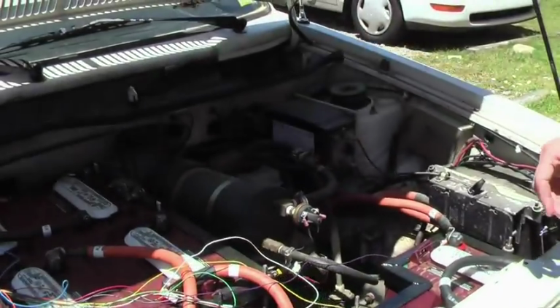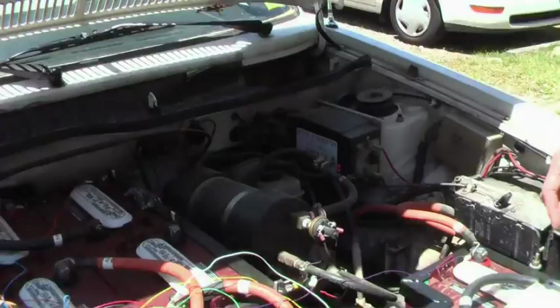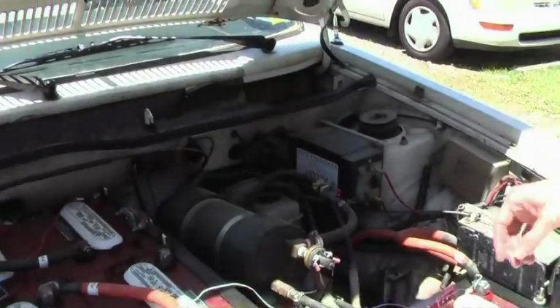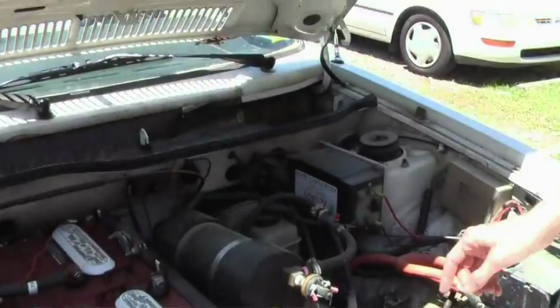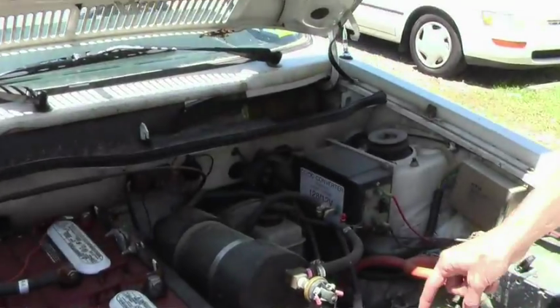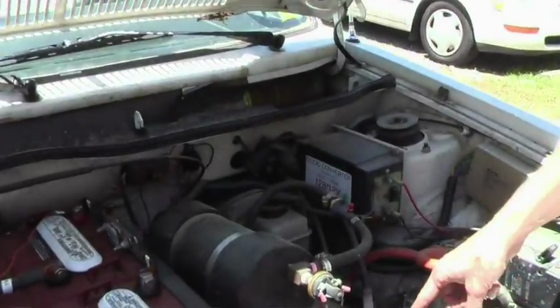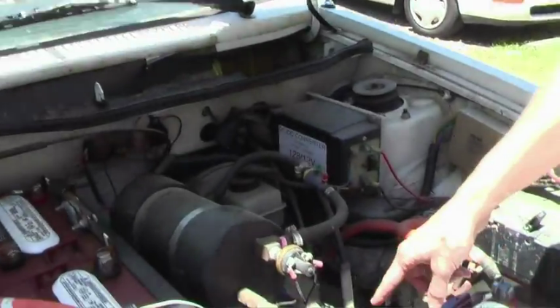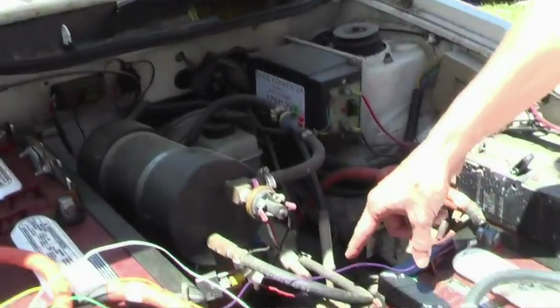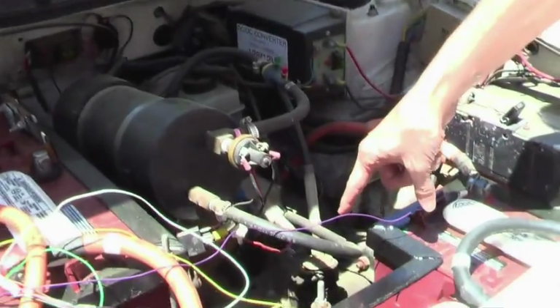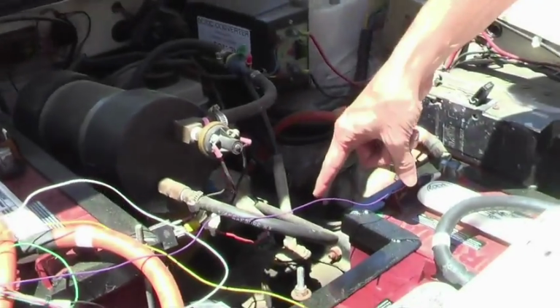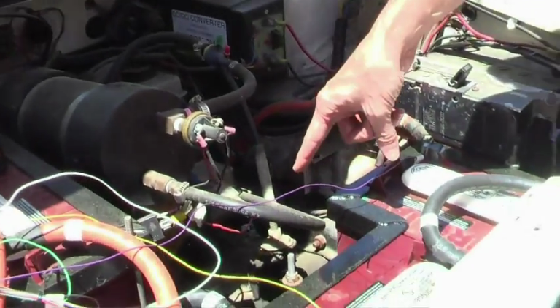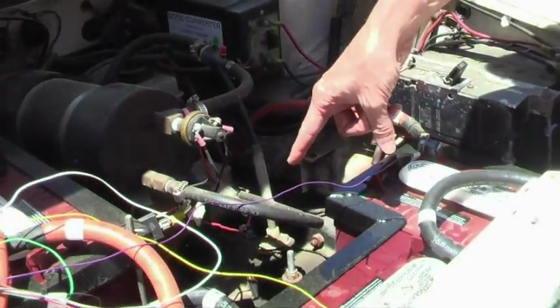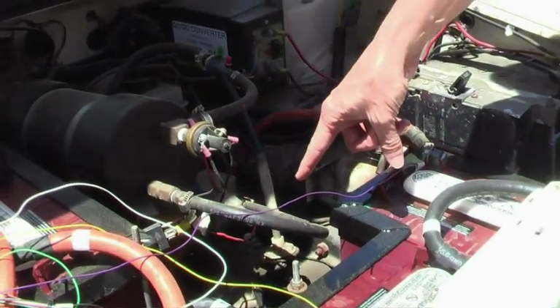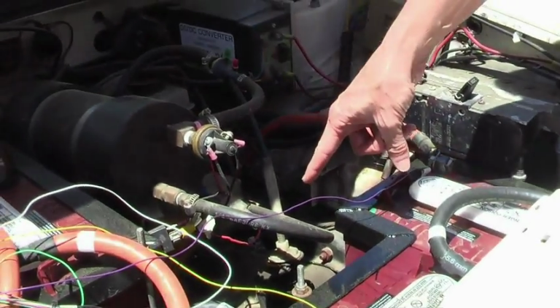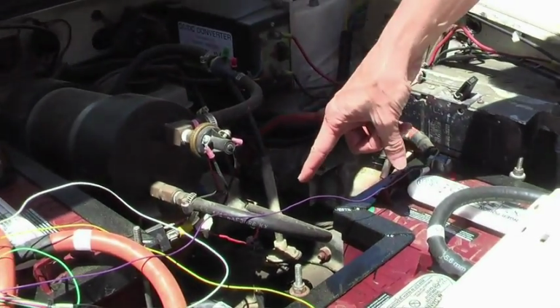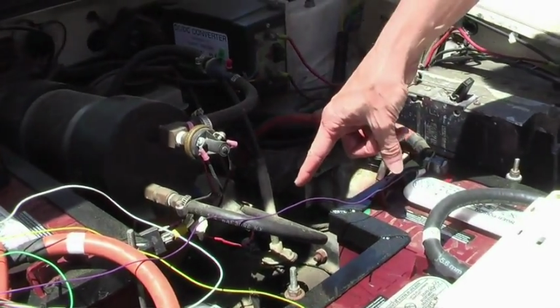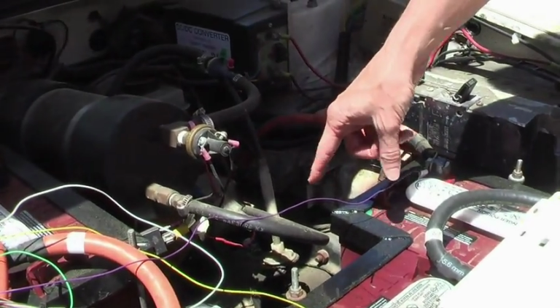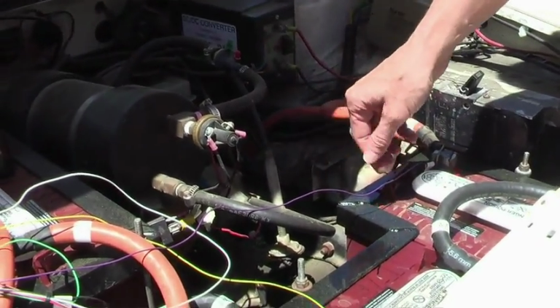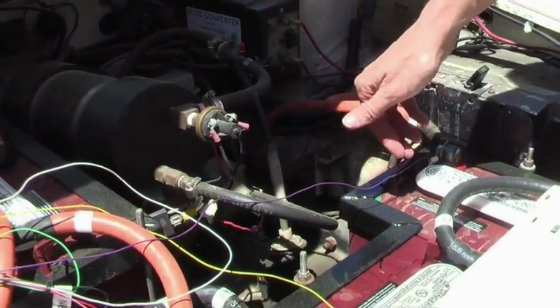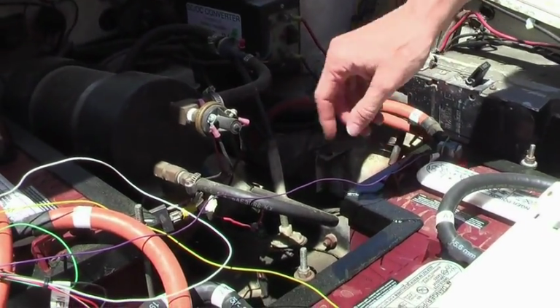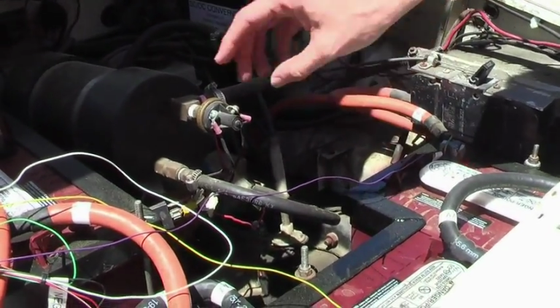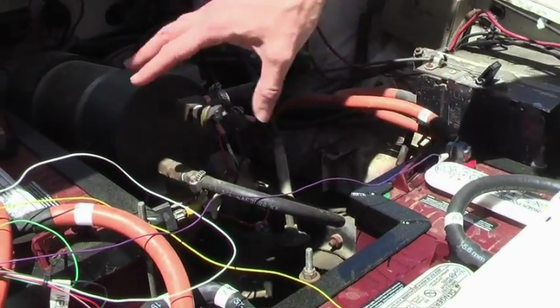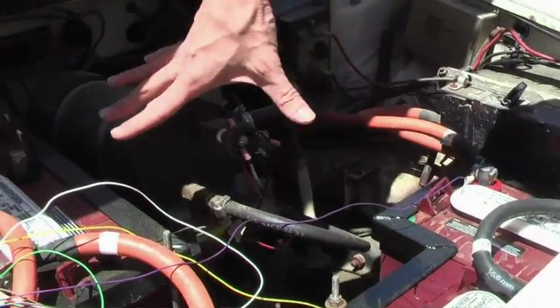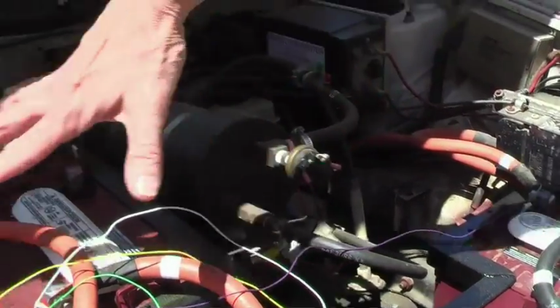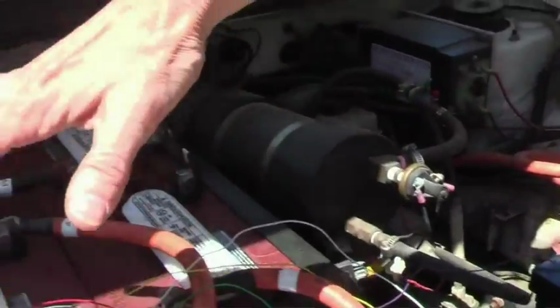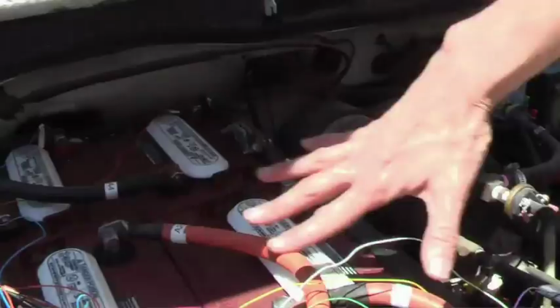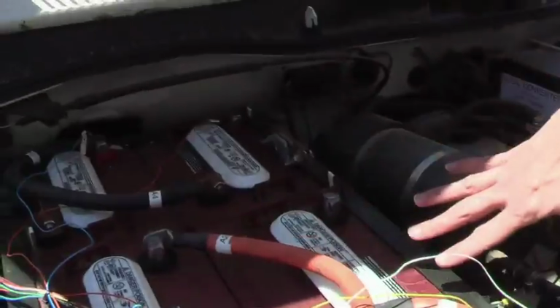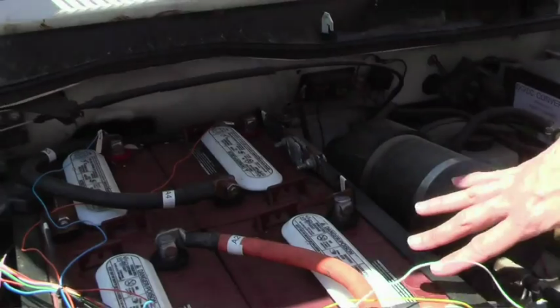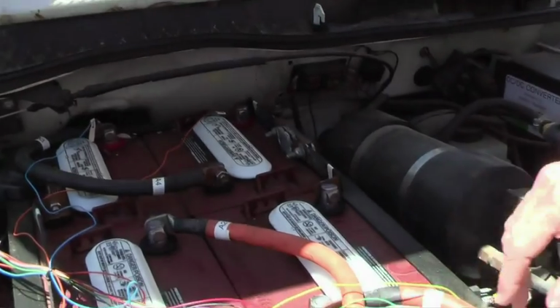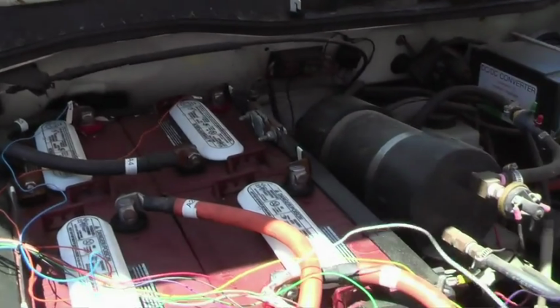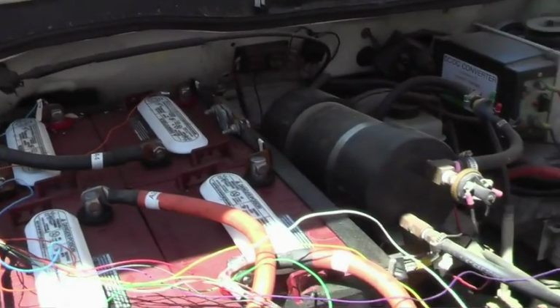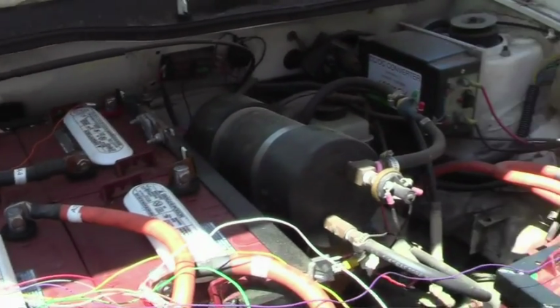The original transmission is still used. The electric motor is hidden underneath these batteries here.